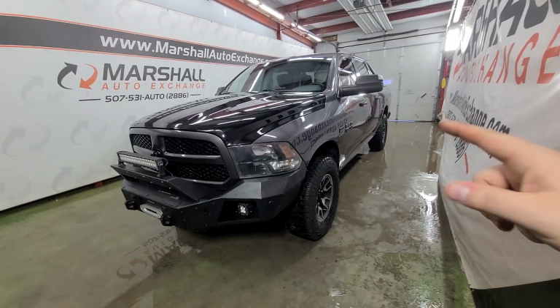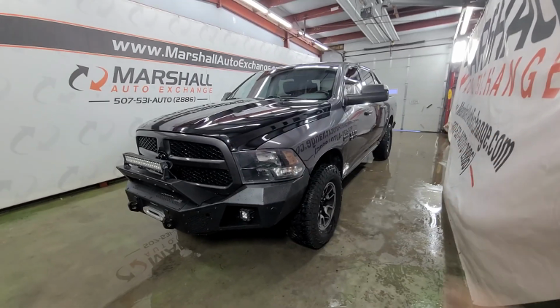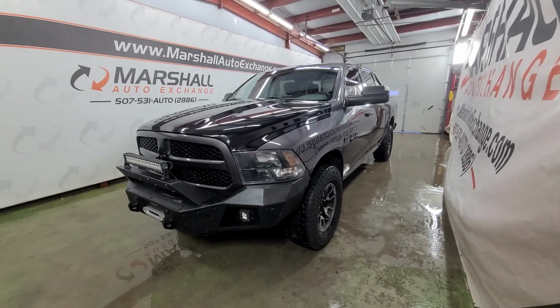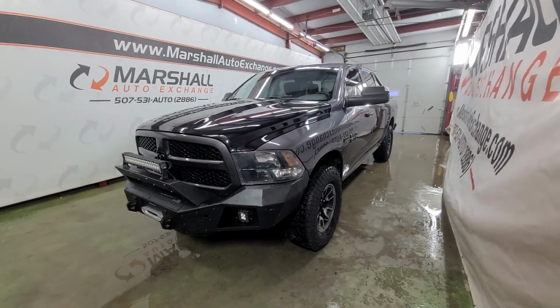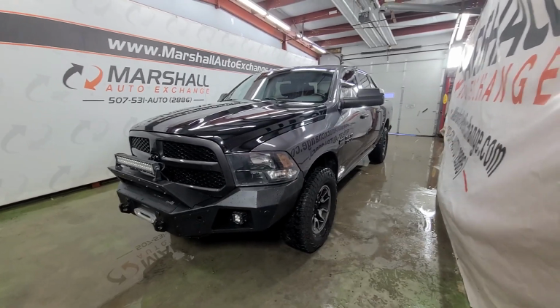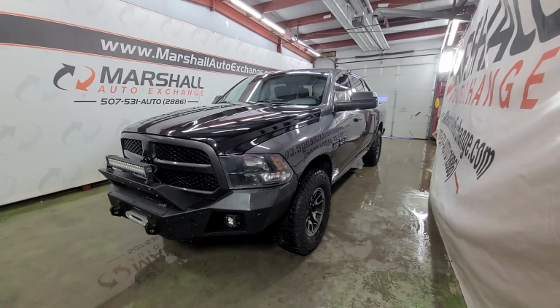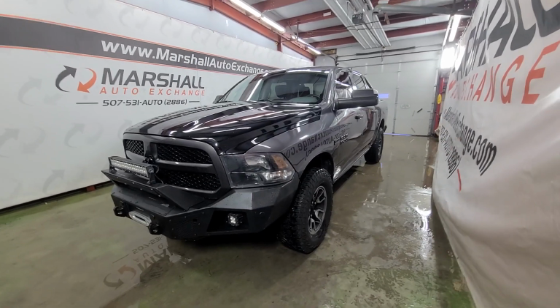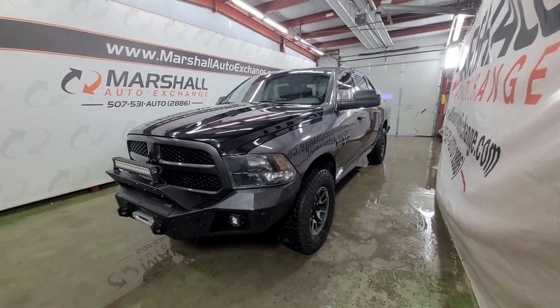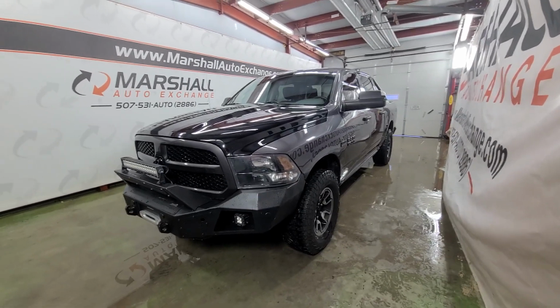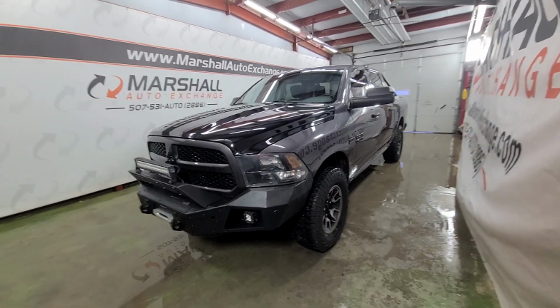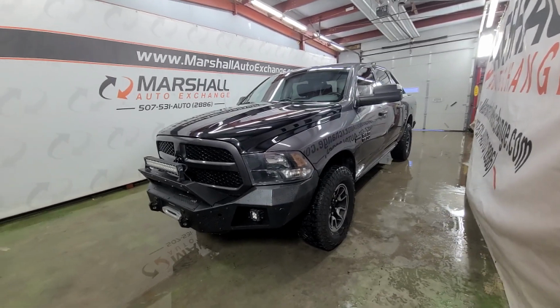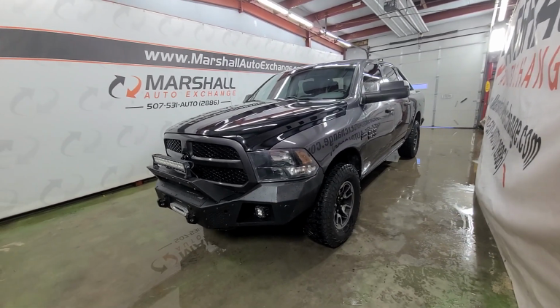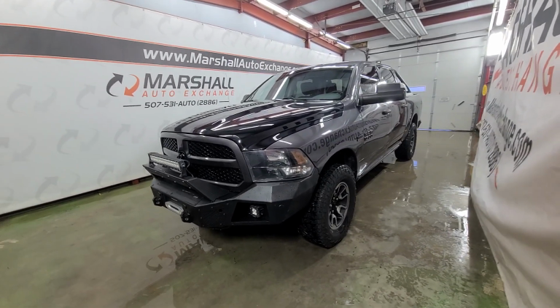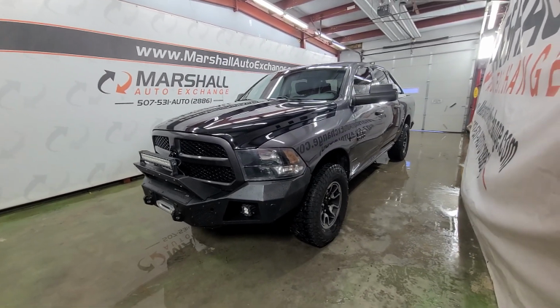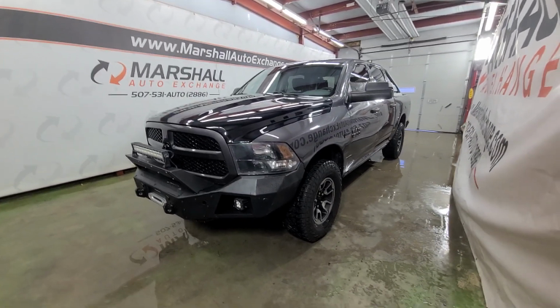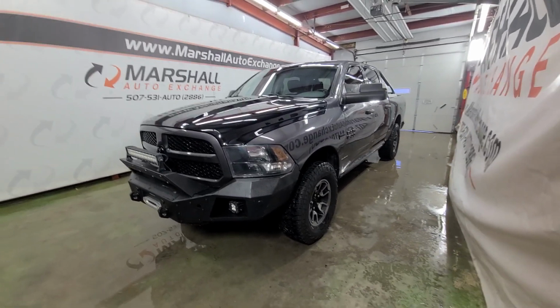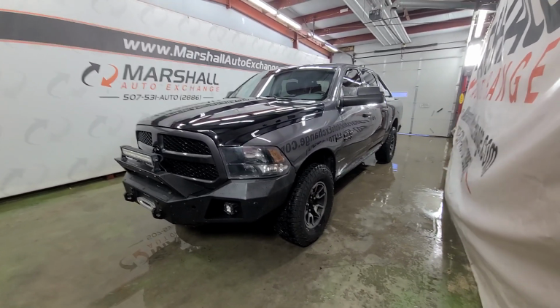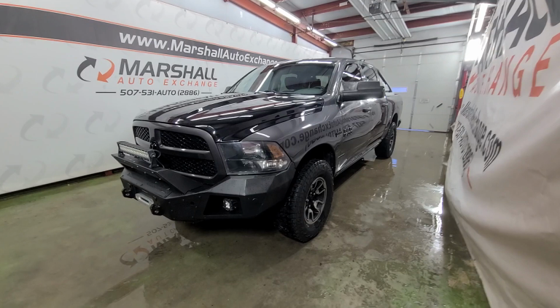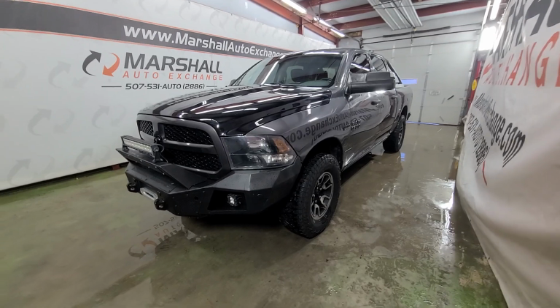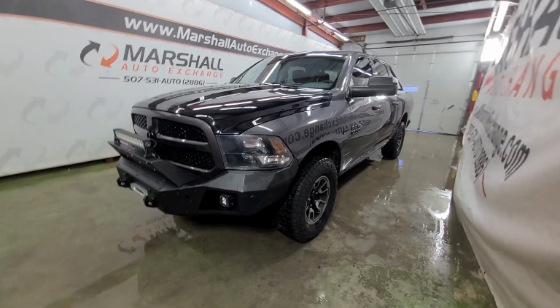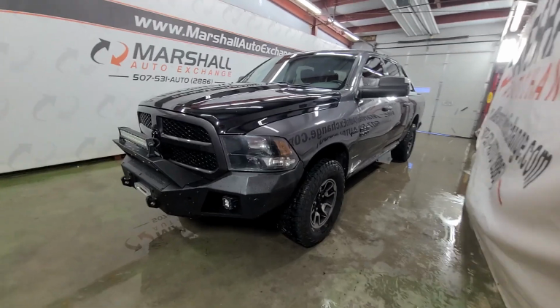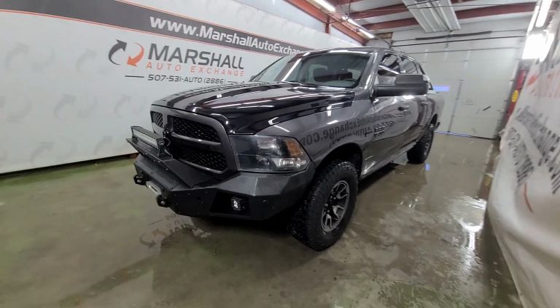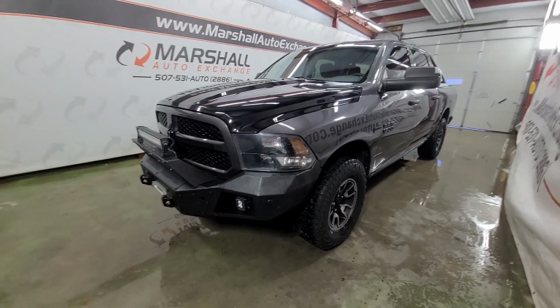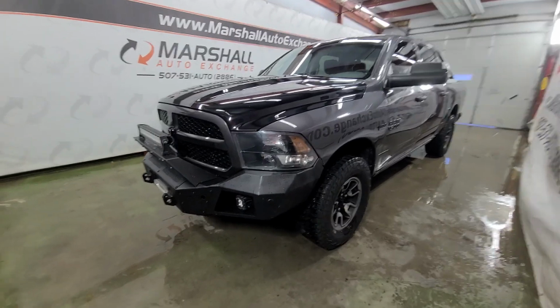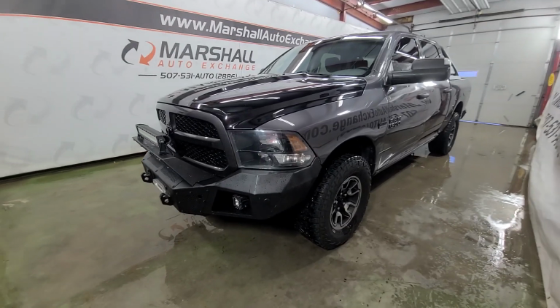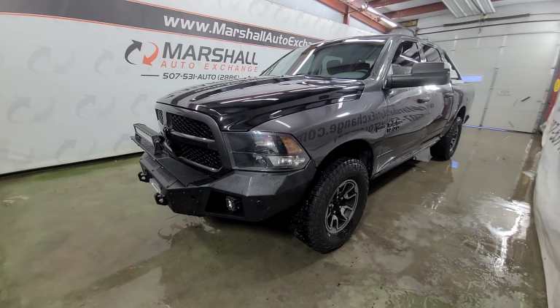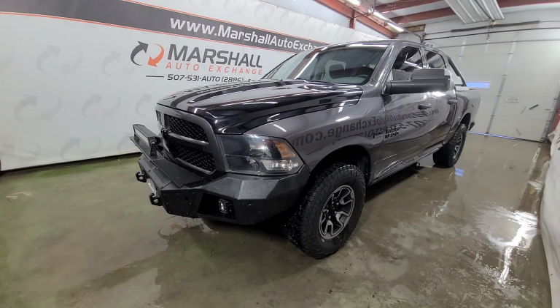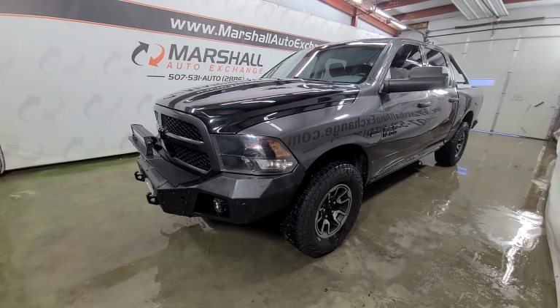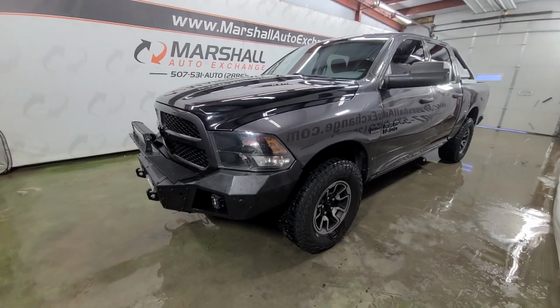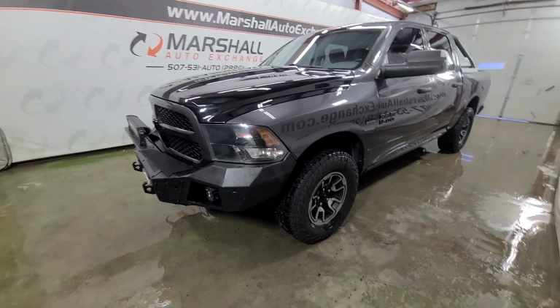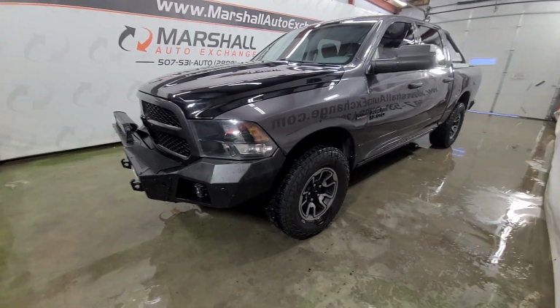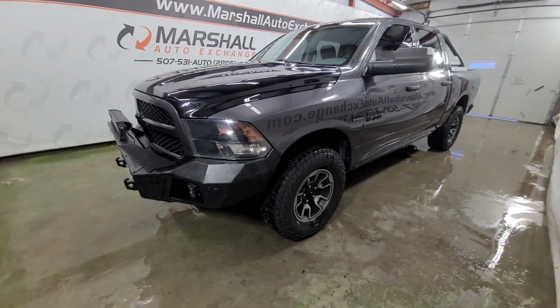Head to carsforsale.com, search this Ram, once you find it click on it, scroll down, click on vehicle history report and they'll provide you with that free vehicle history report.